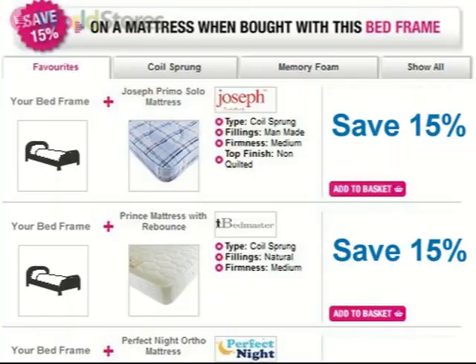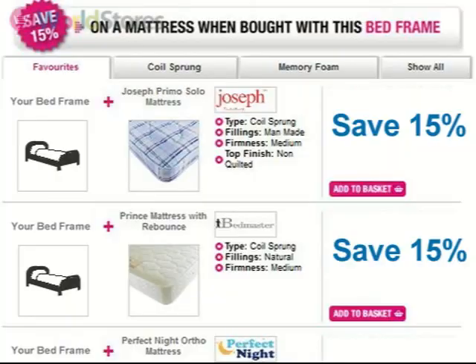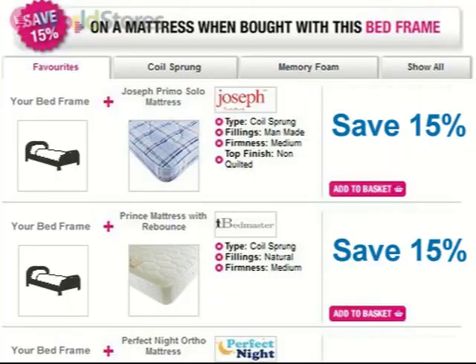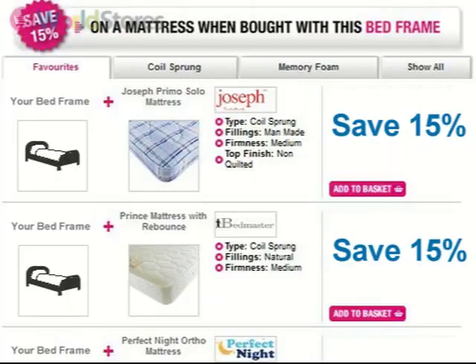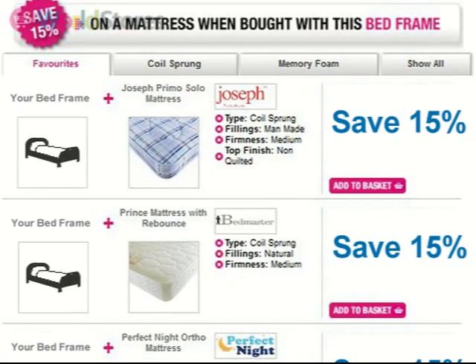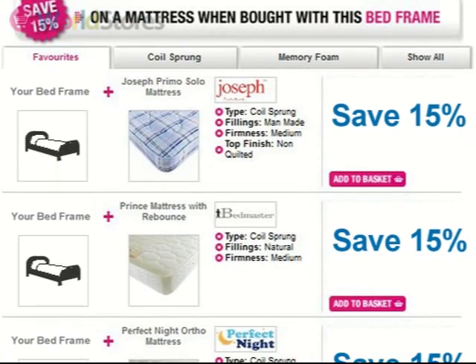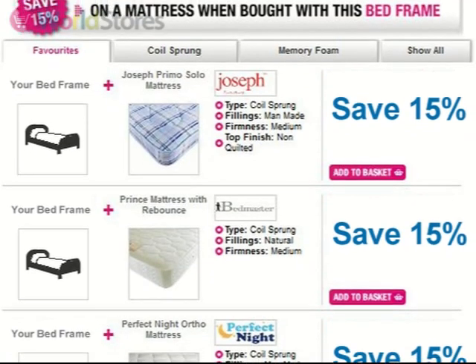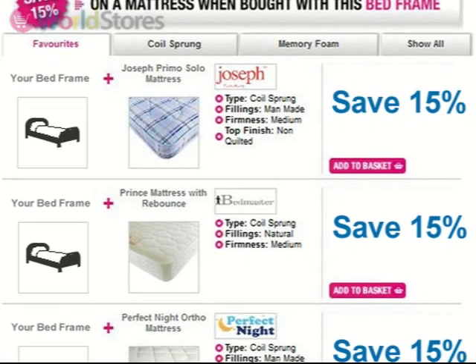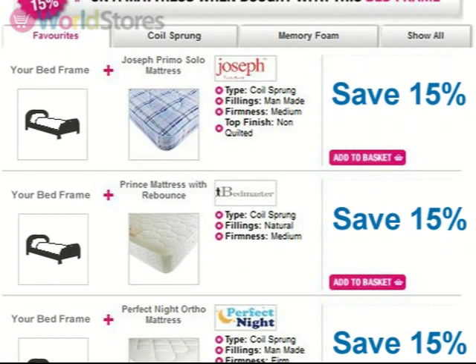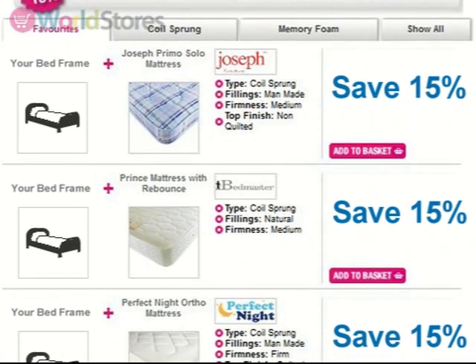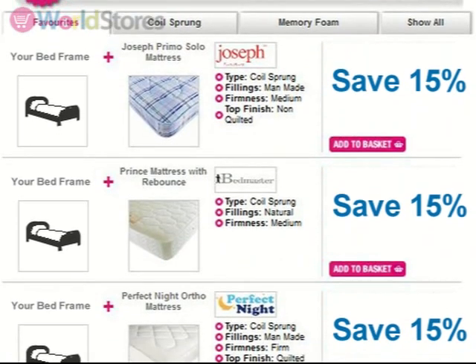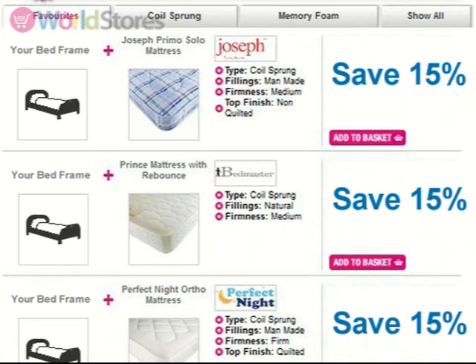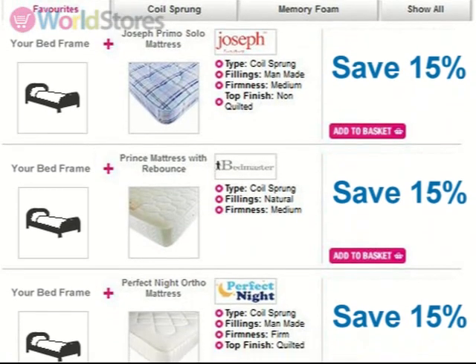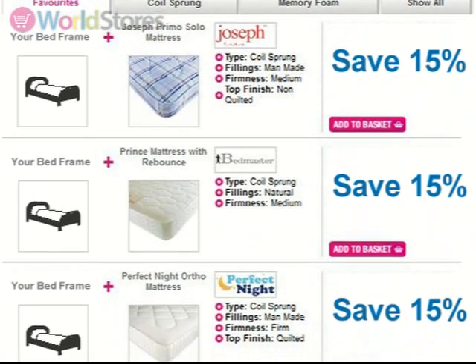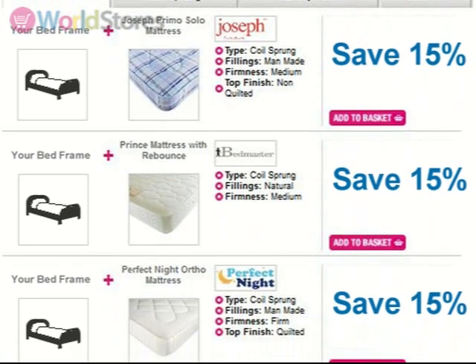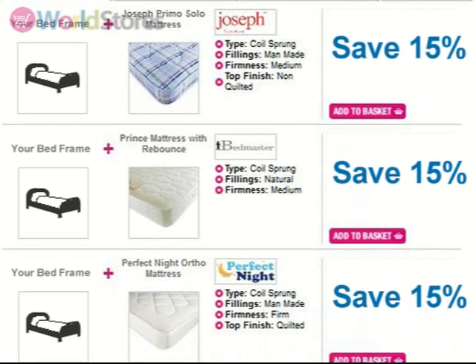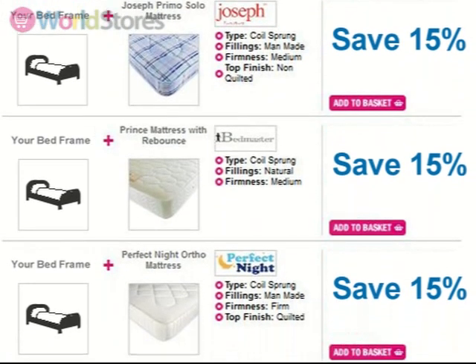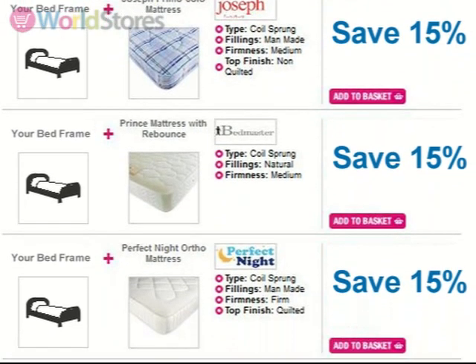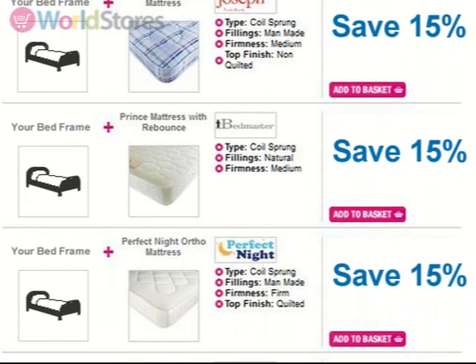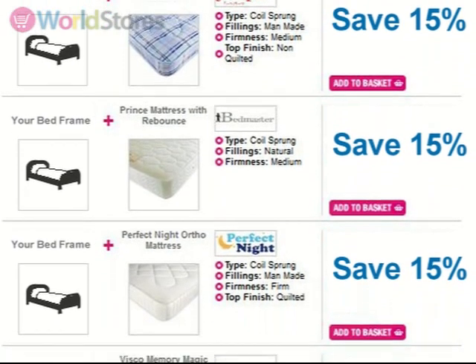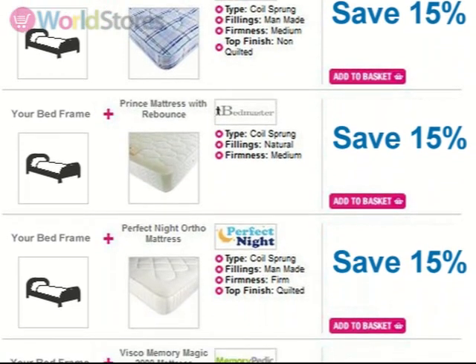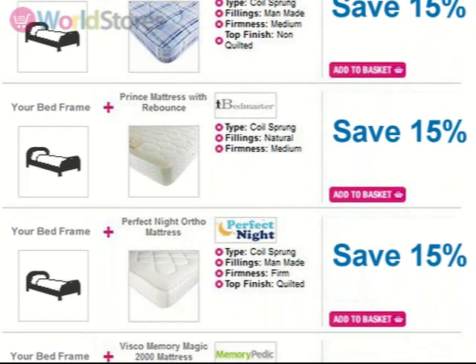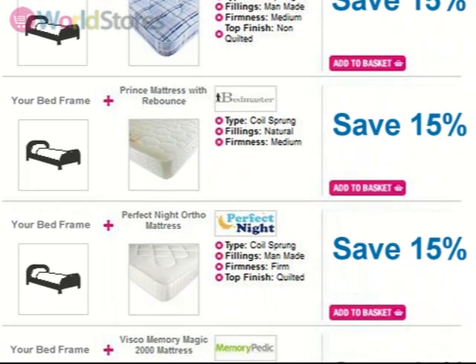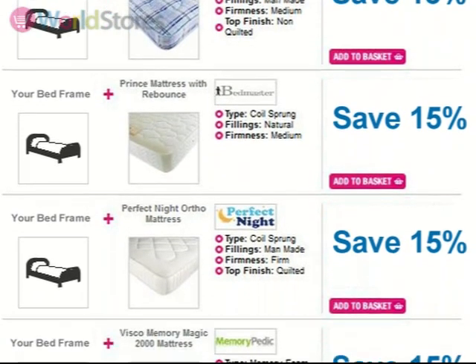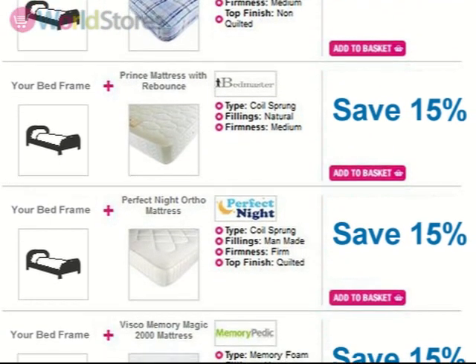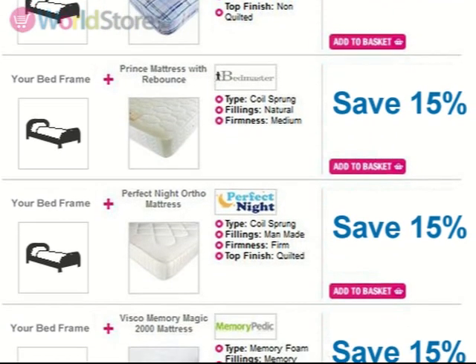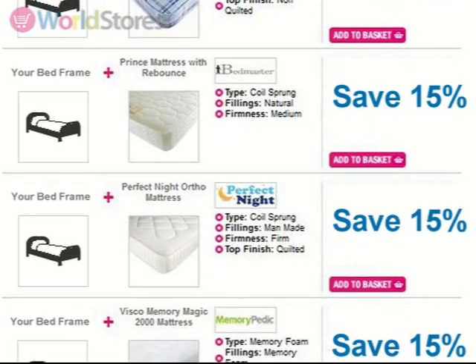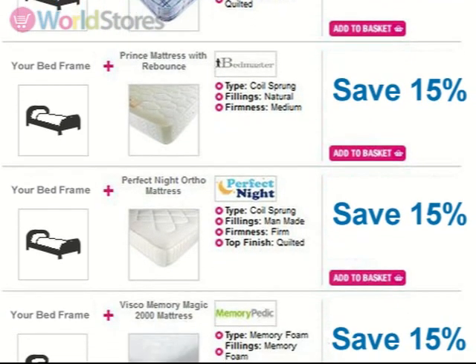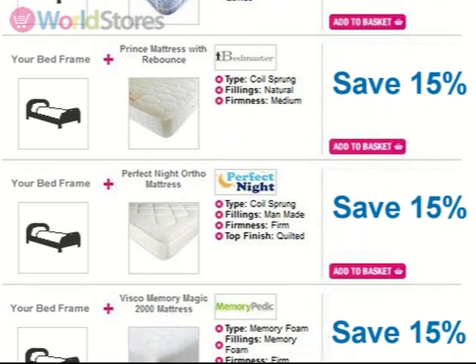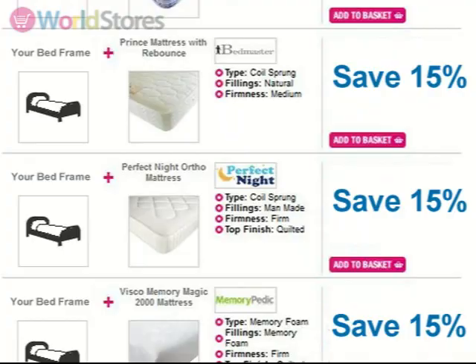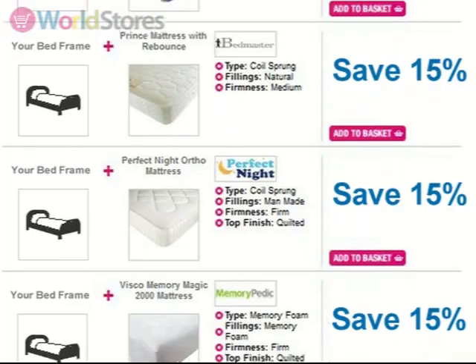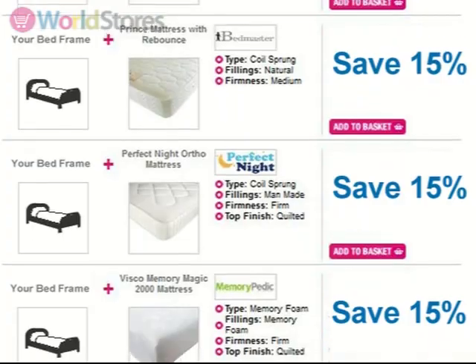Save money when you opt for one of our mattress bundles. For more information please see the product page.